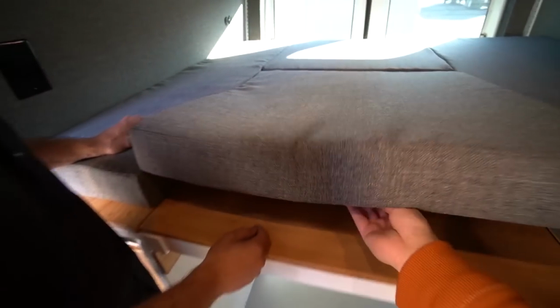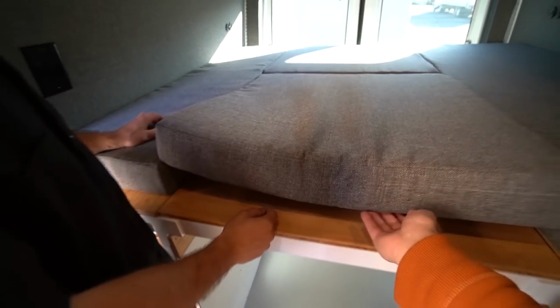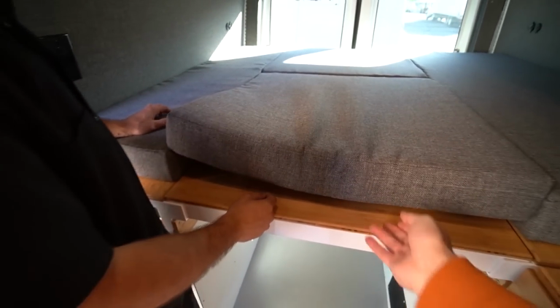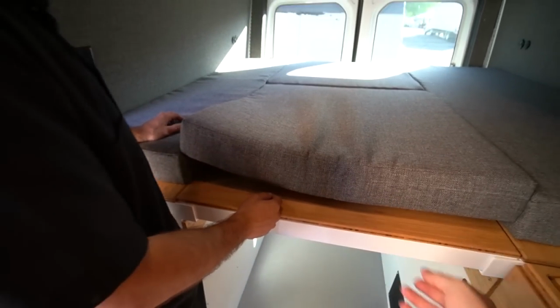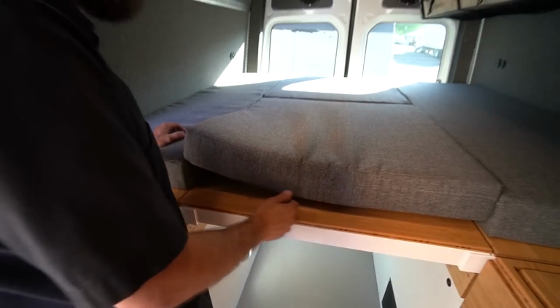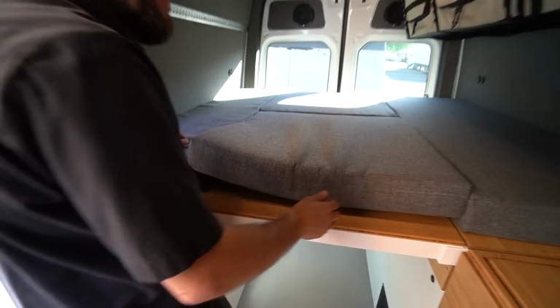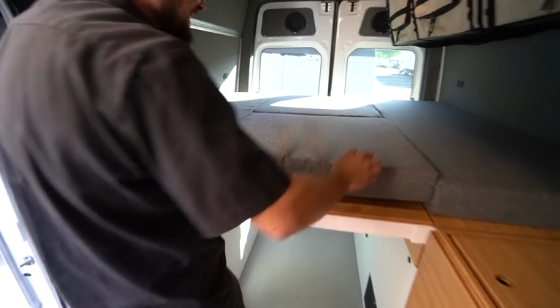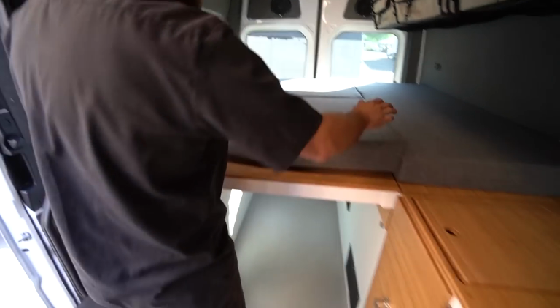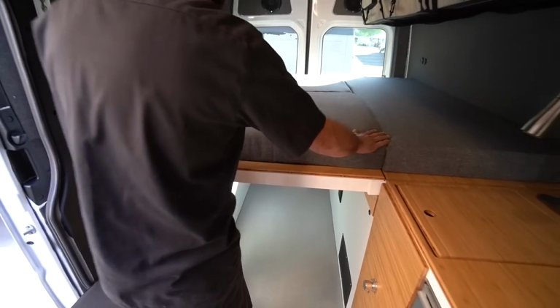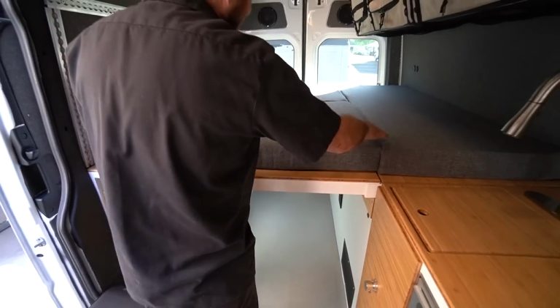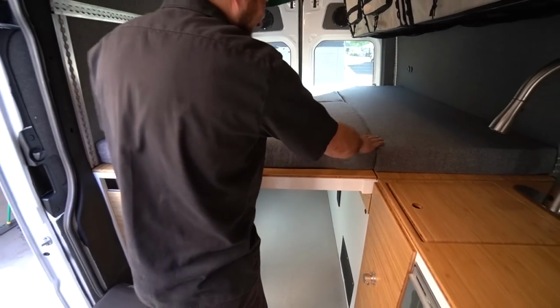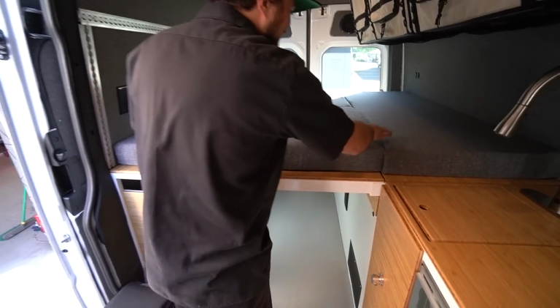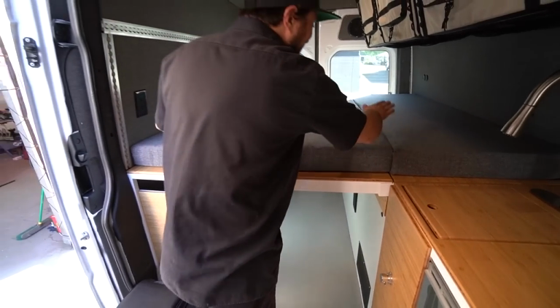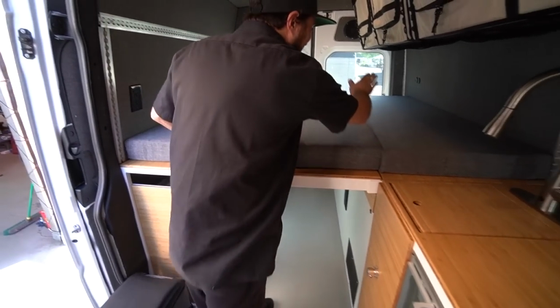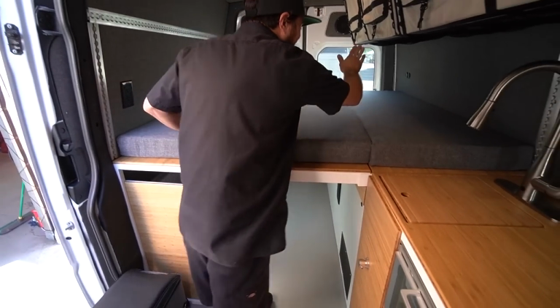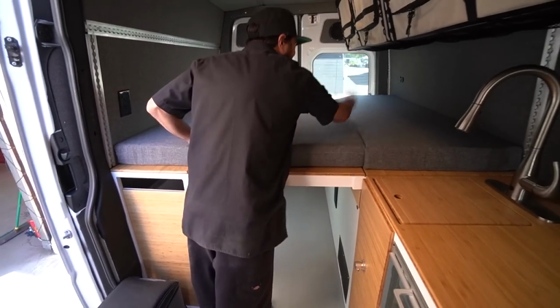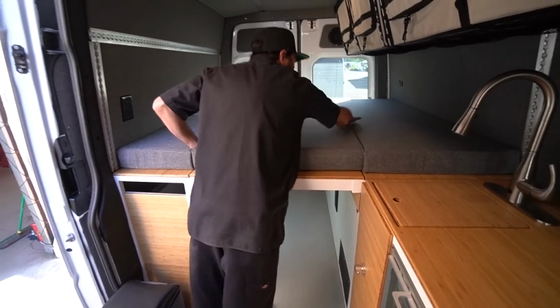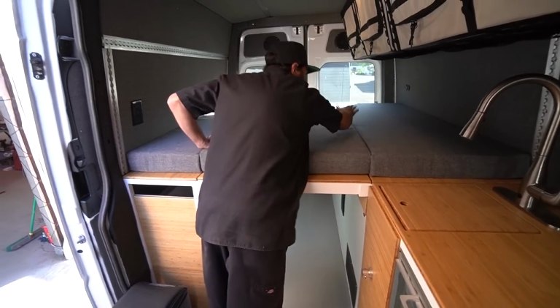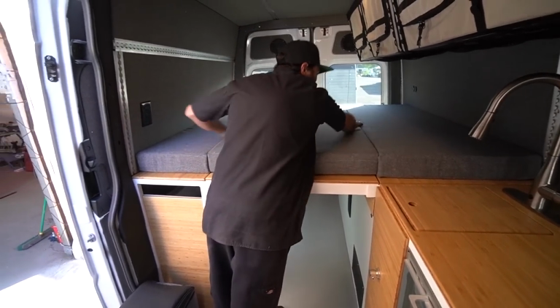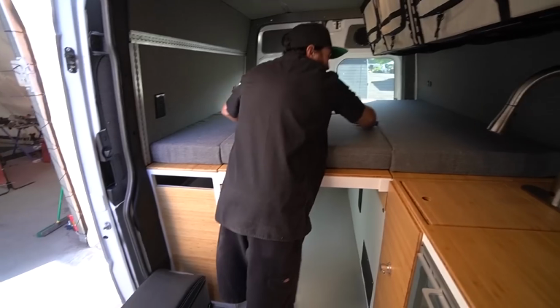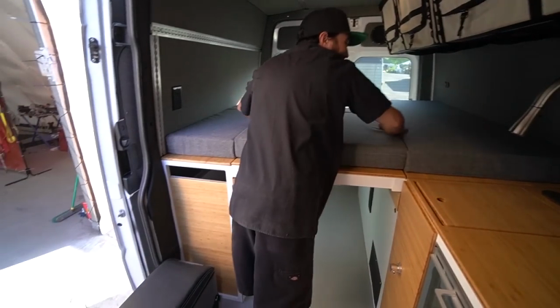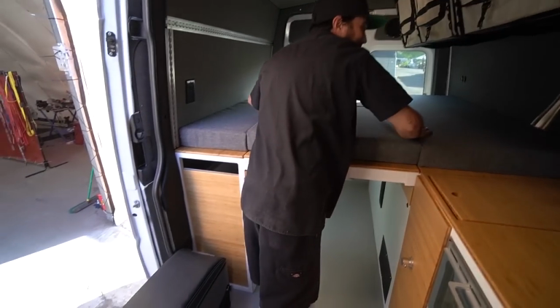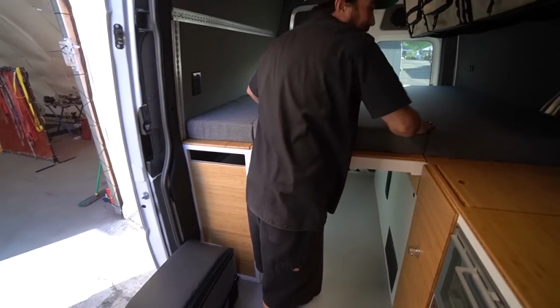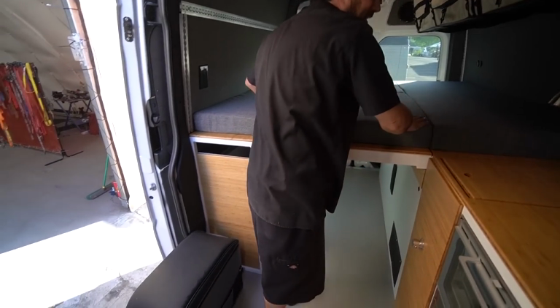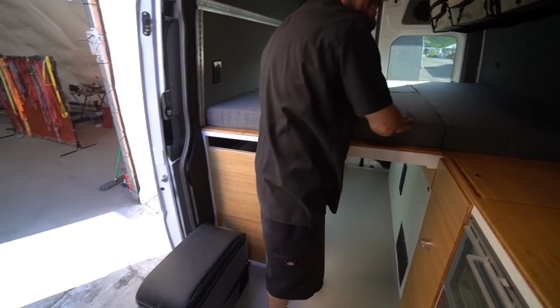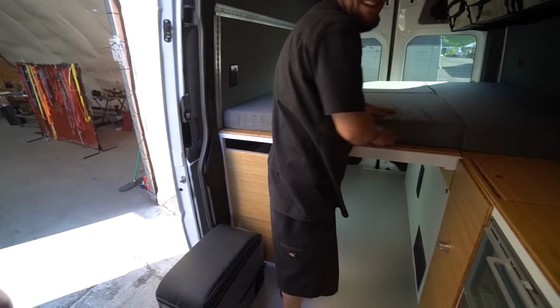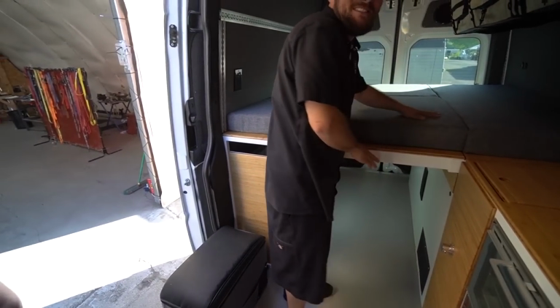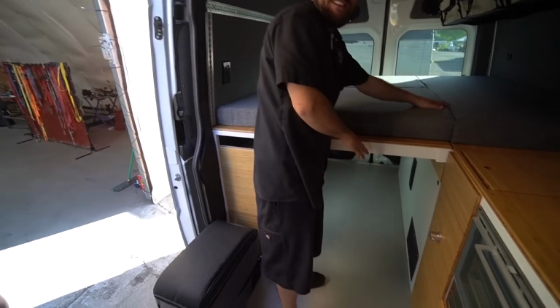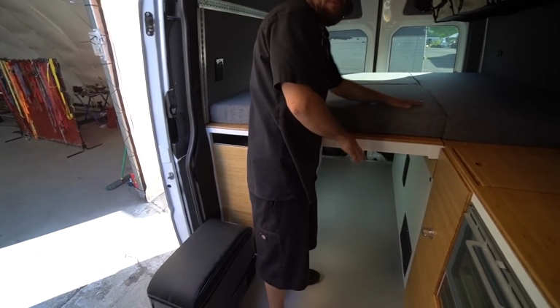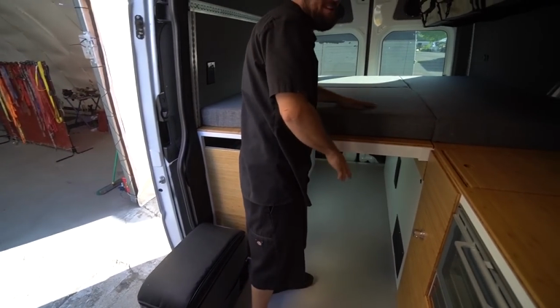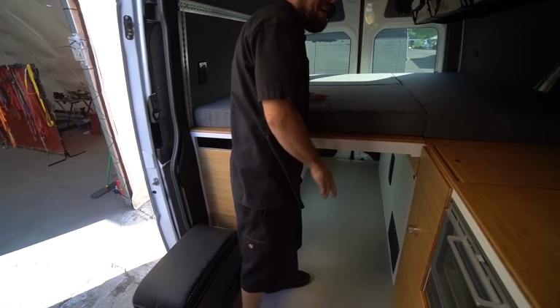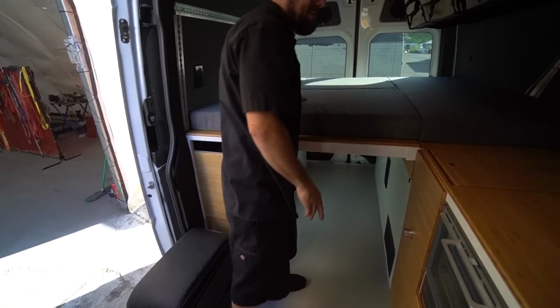Why is it so heavy? It's good foam — a gel memory foam latex. It's really nice. Even though it looks like only four inches, this thing is way heavier than a regular mattress.